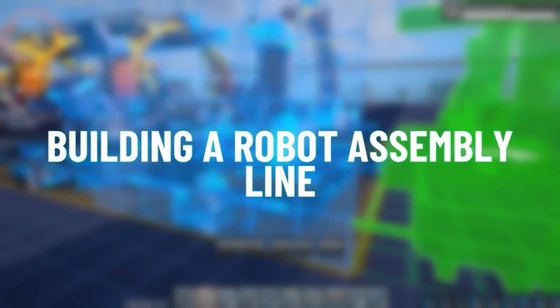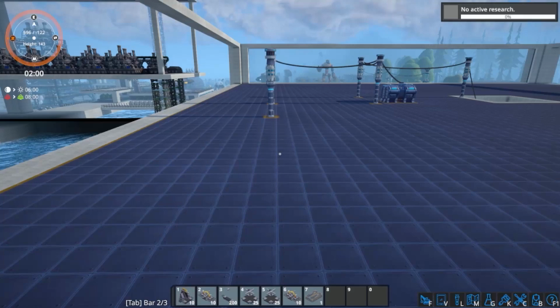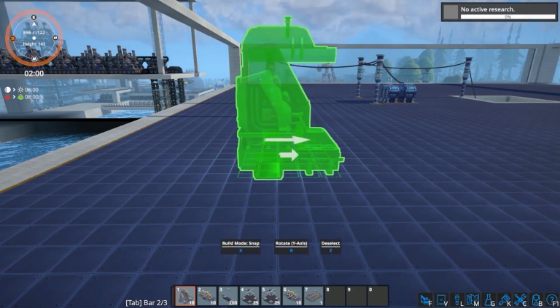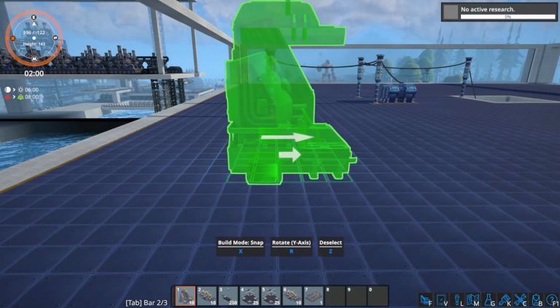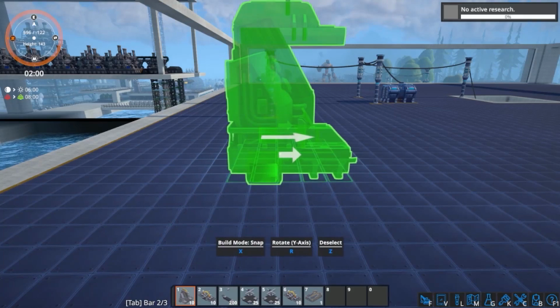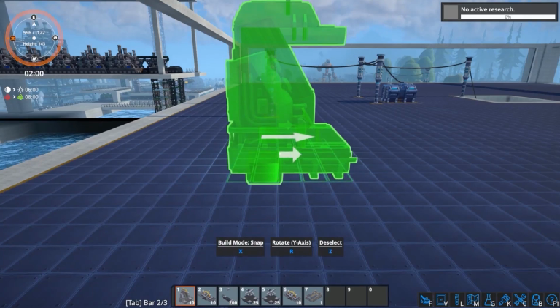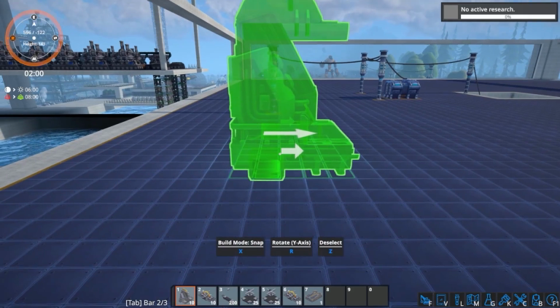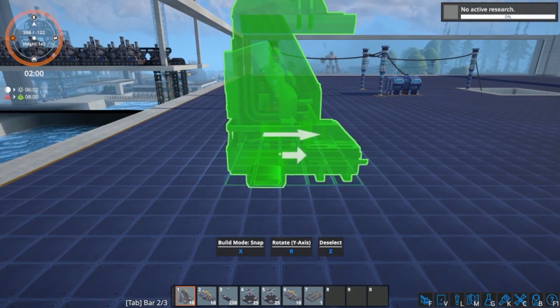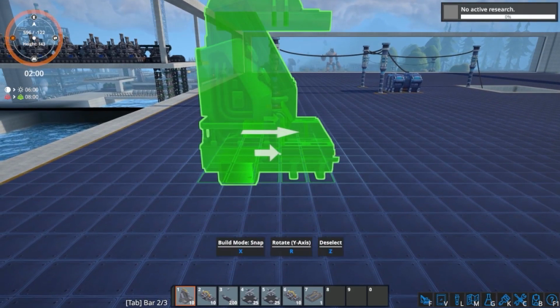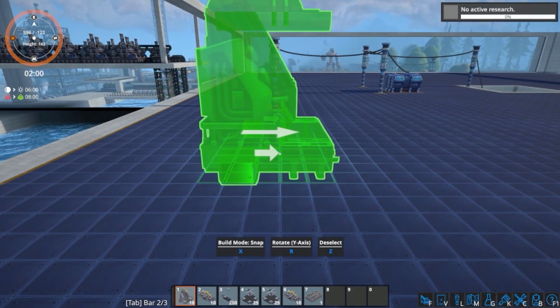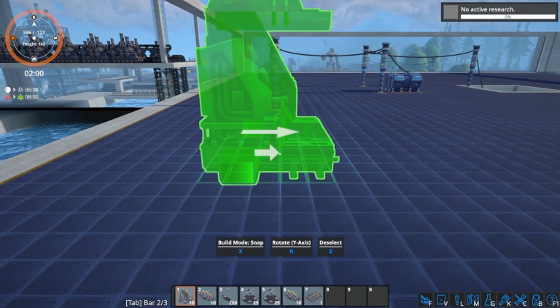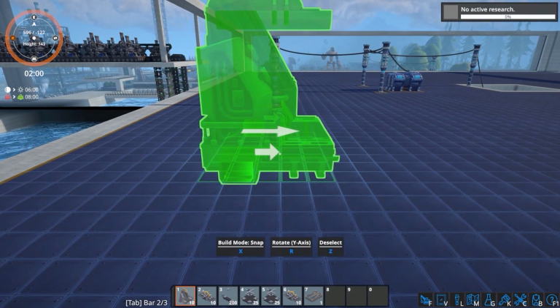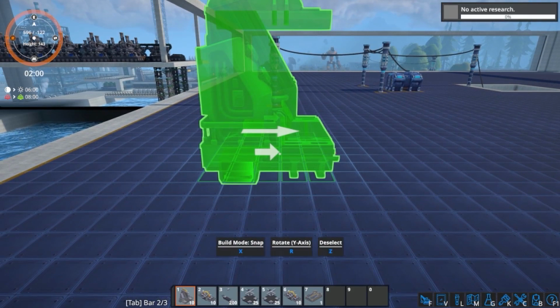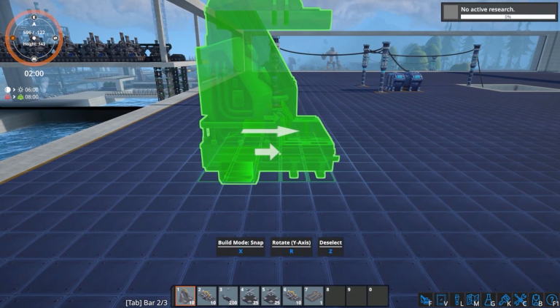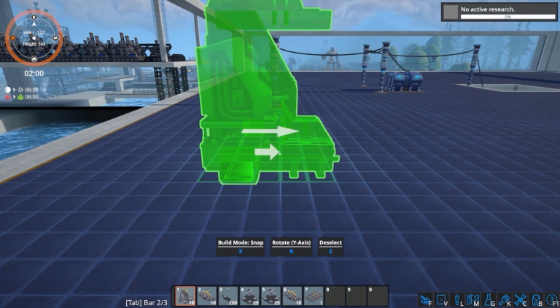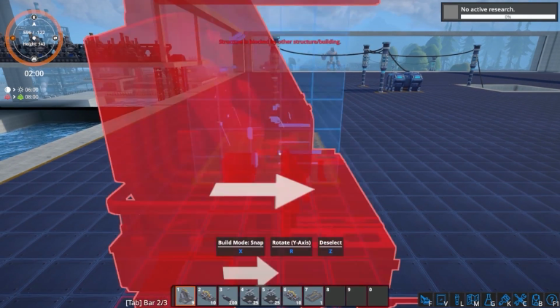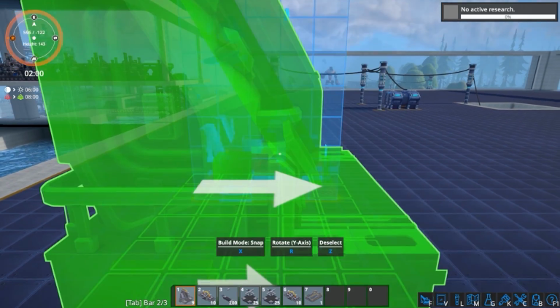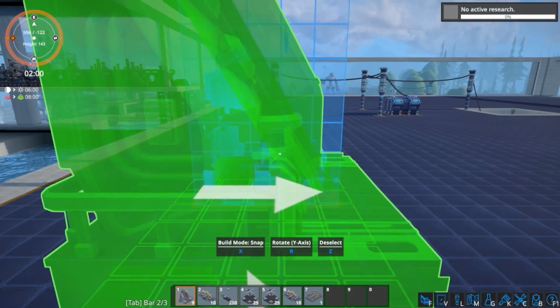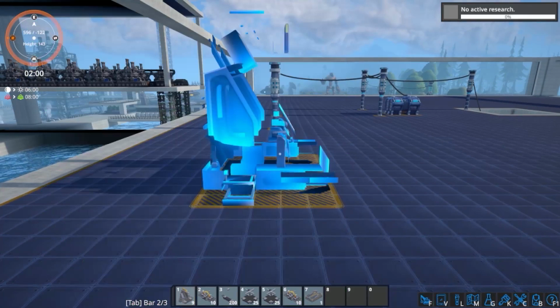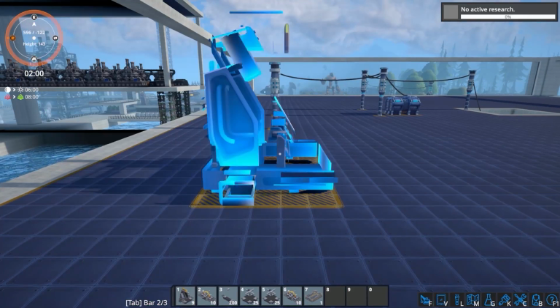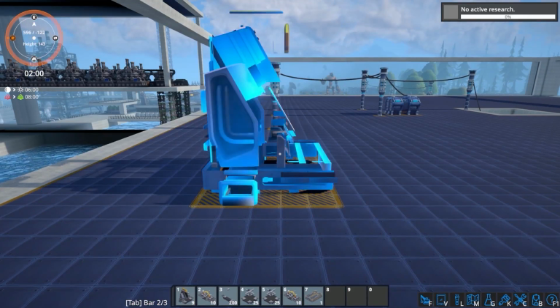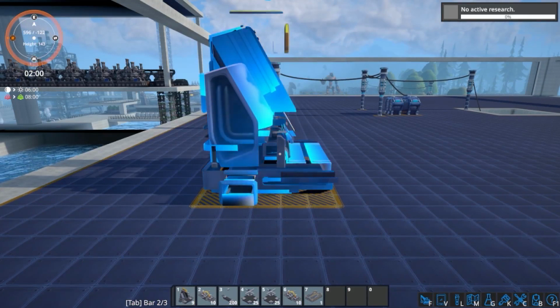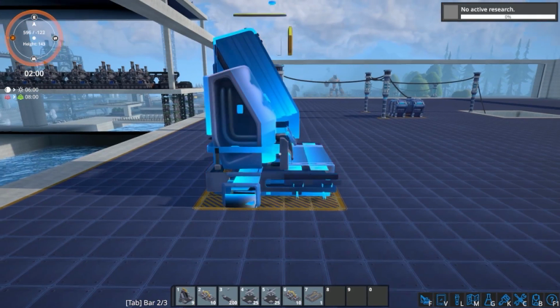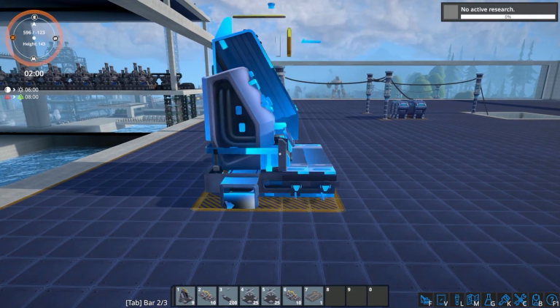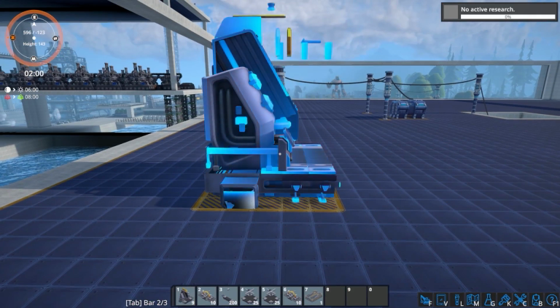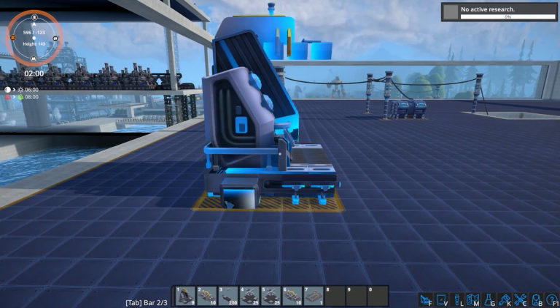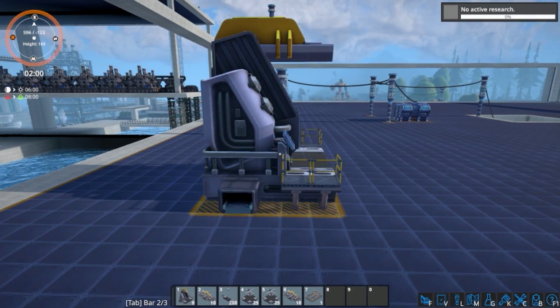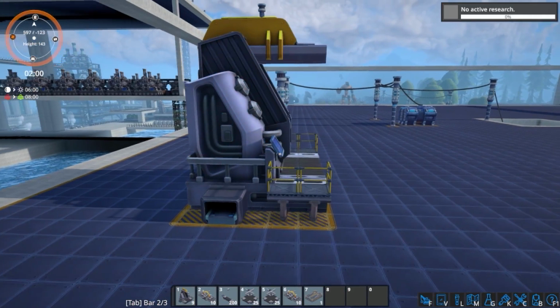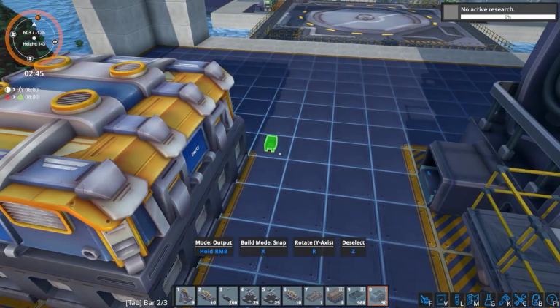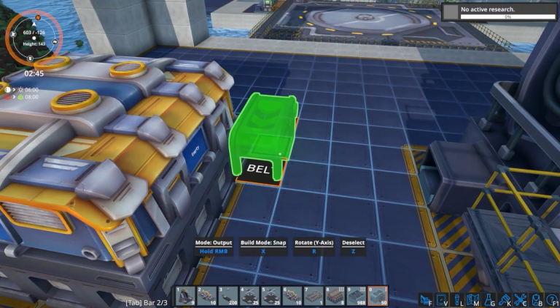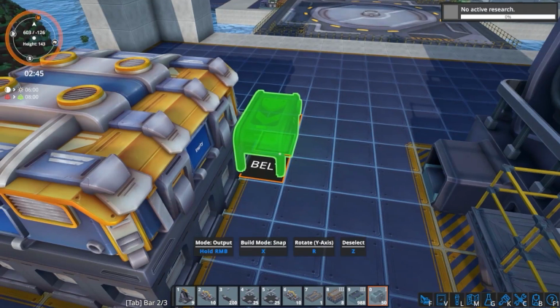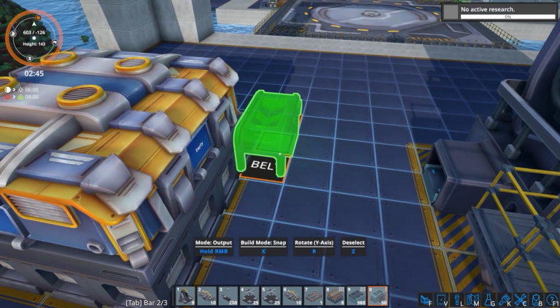The first machine we will start with is the starter. Place down your starter and feed in your robot torsos.